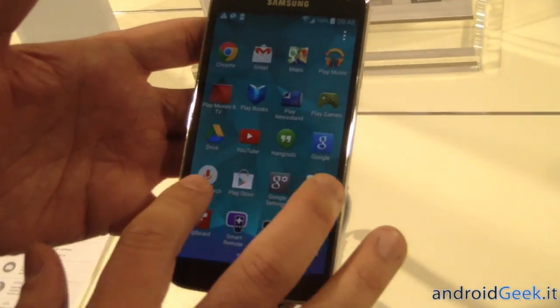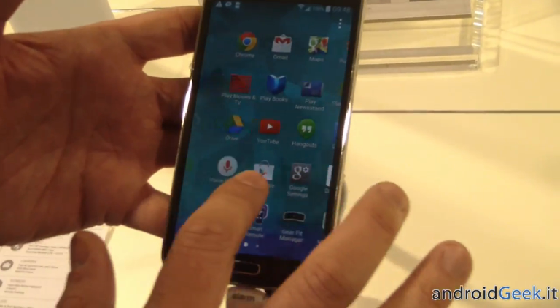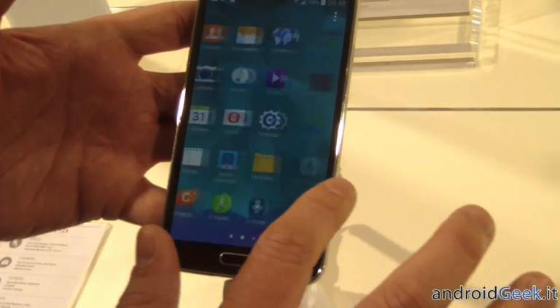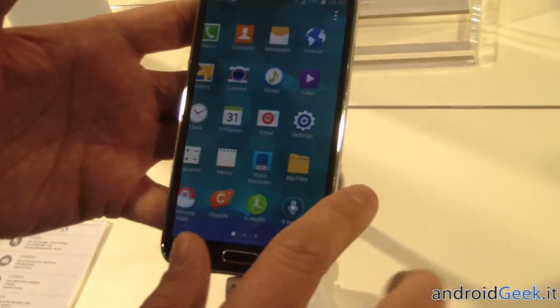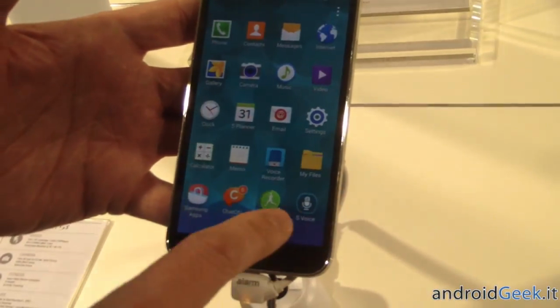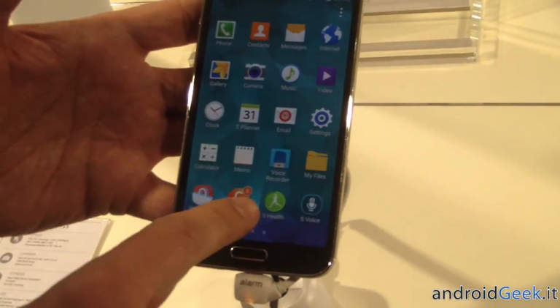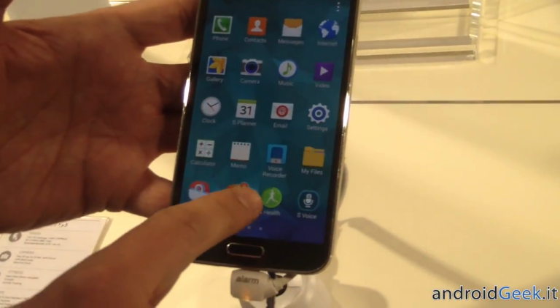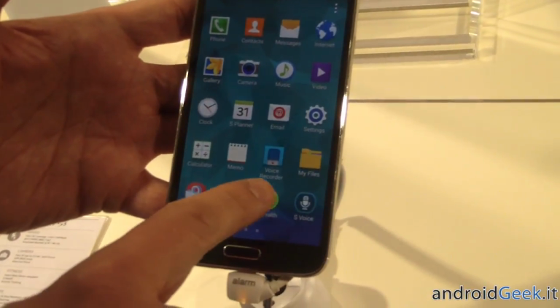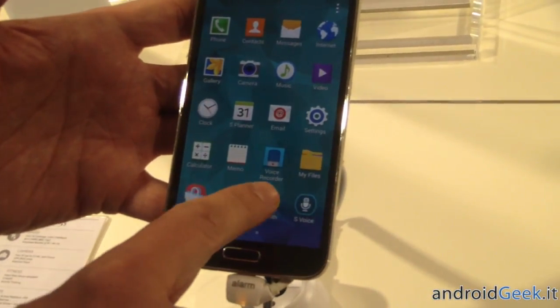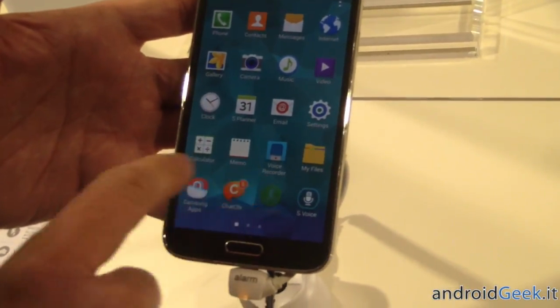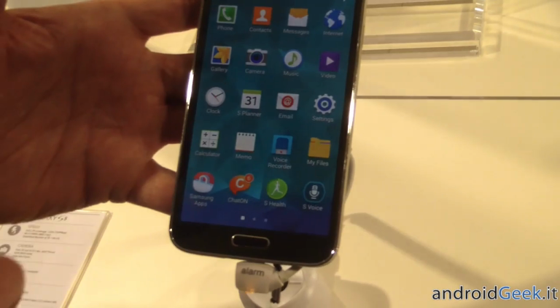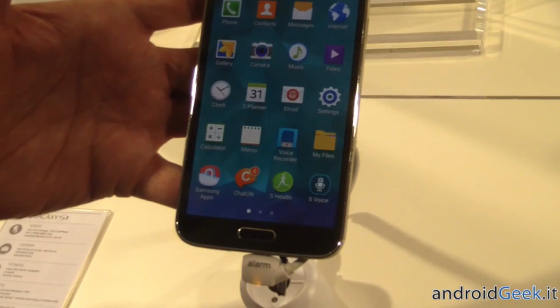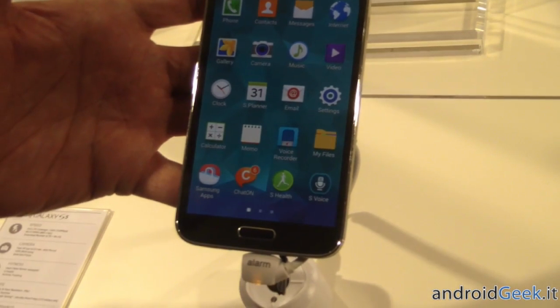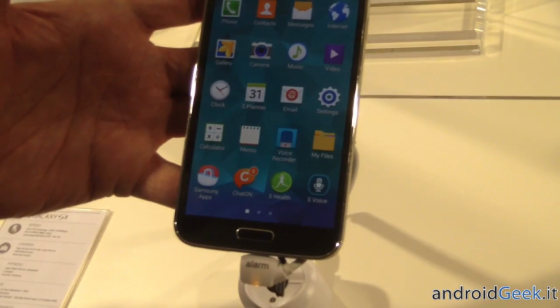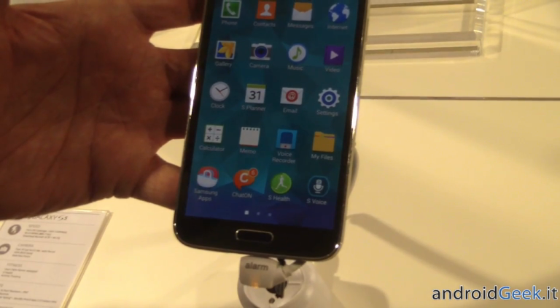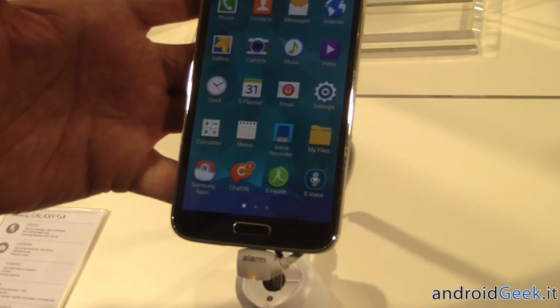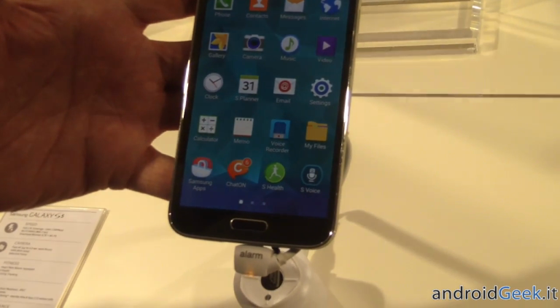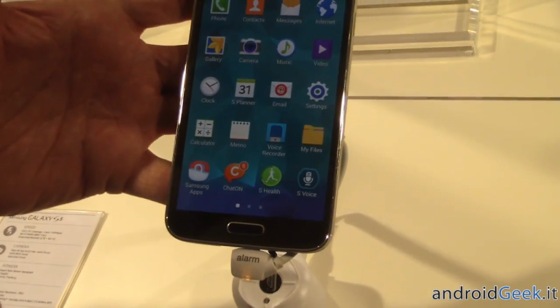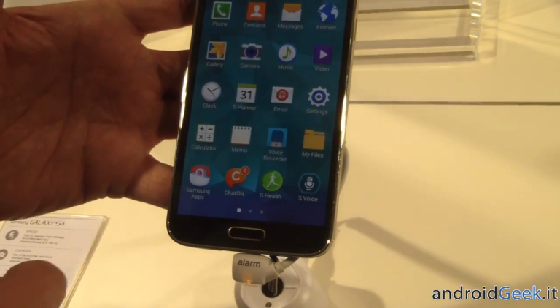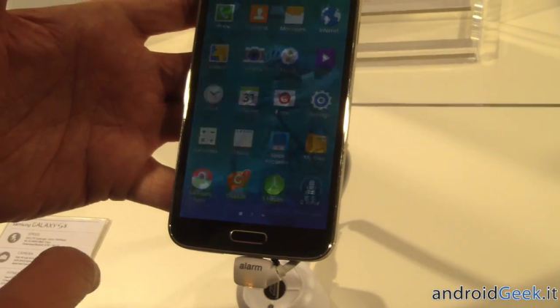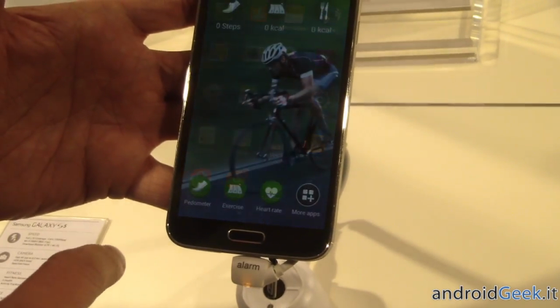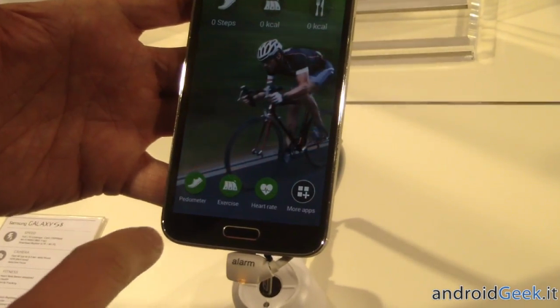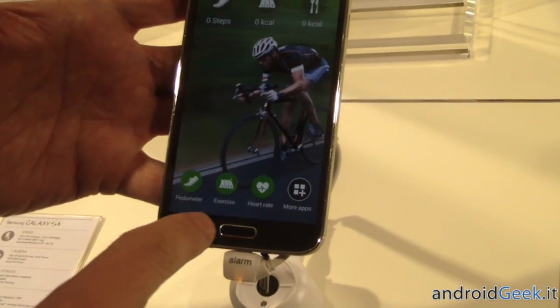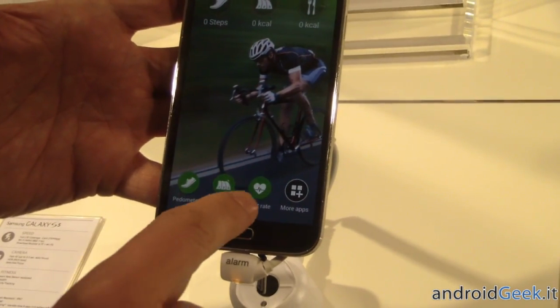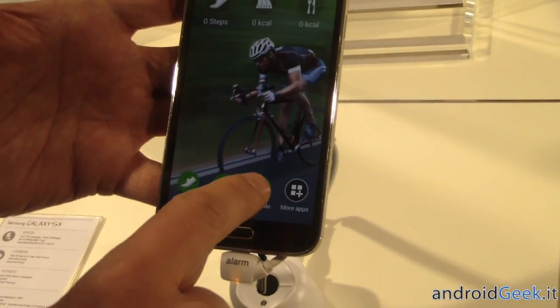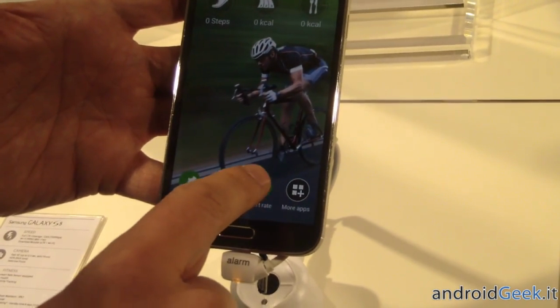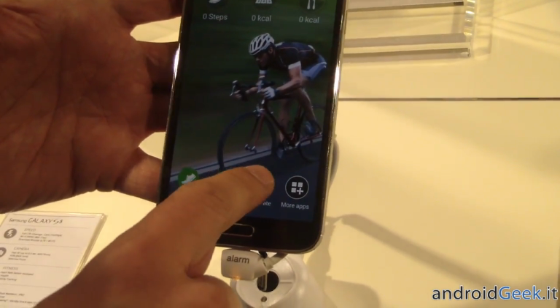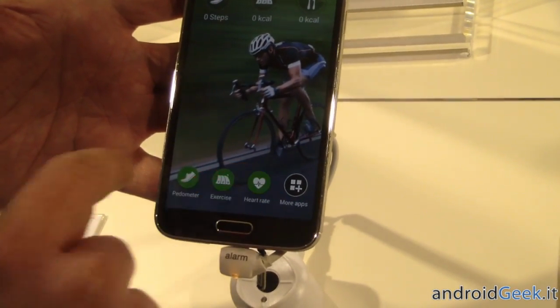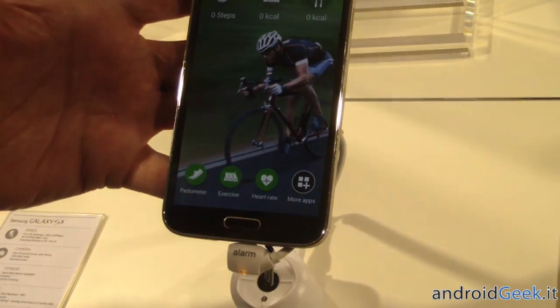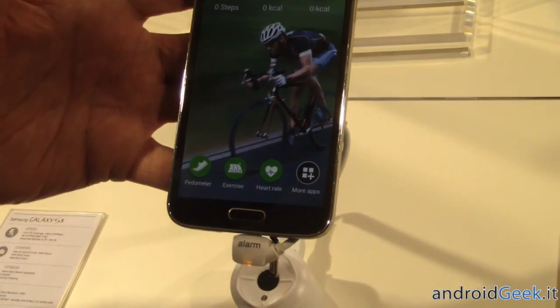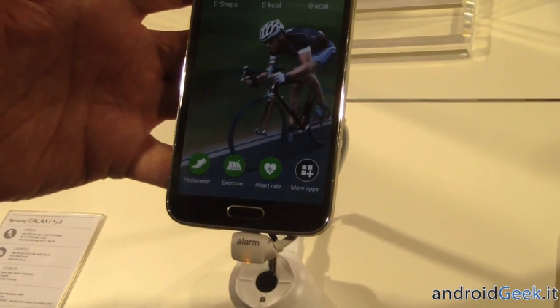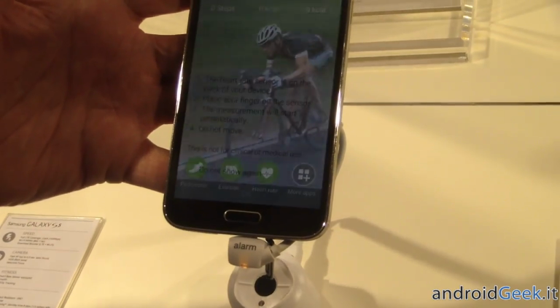And then S Health has been redesigned. In S Health you have your heart rate monitor.